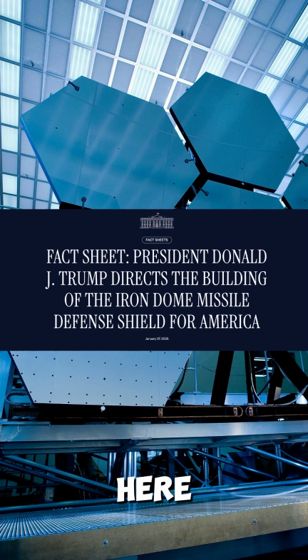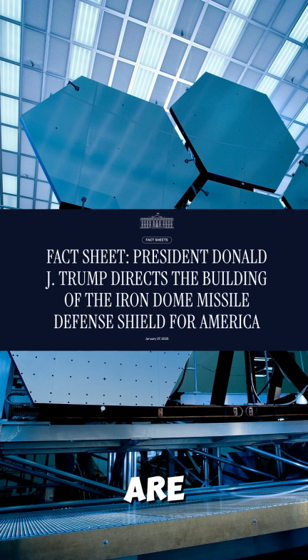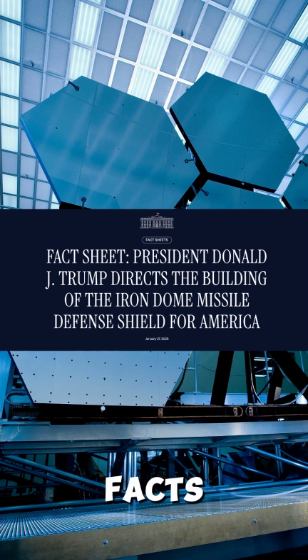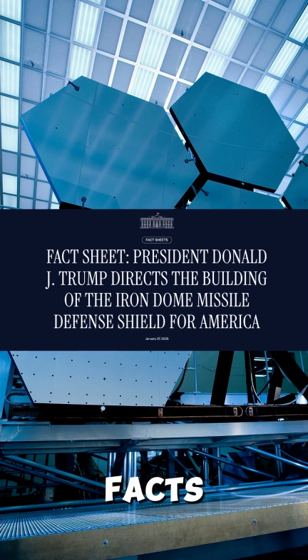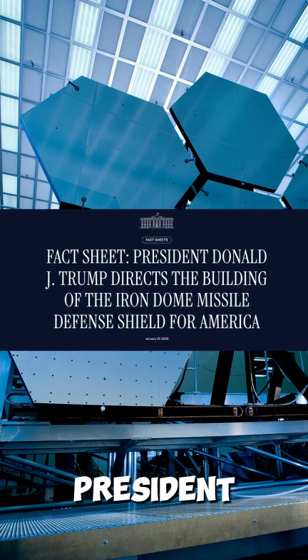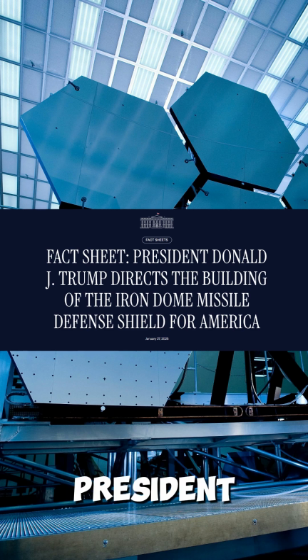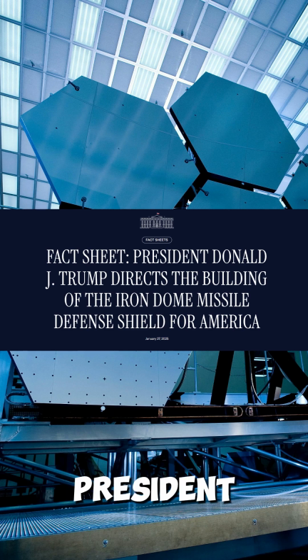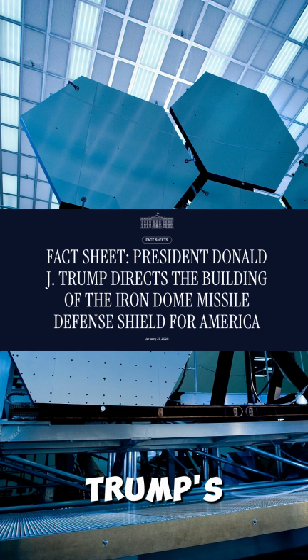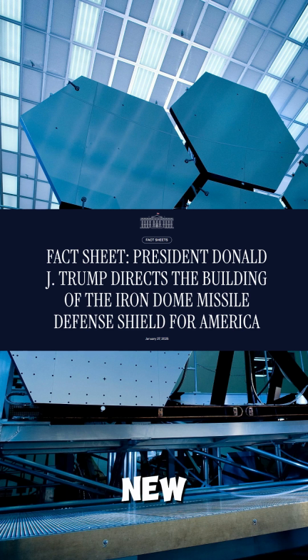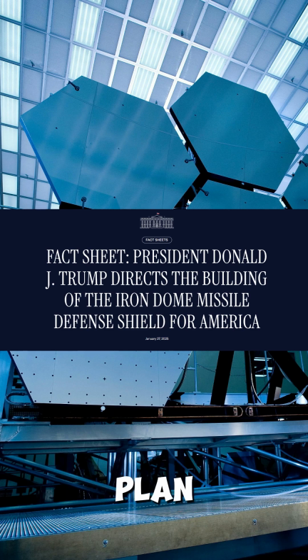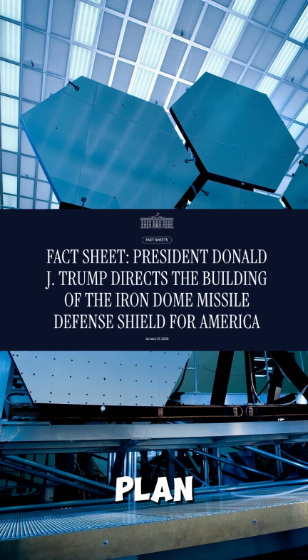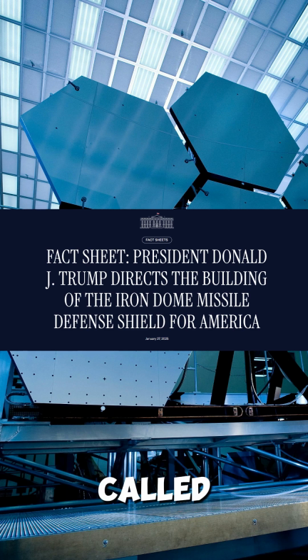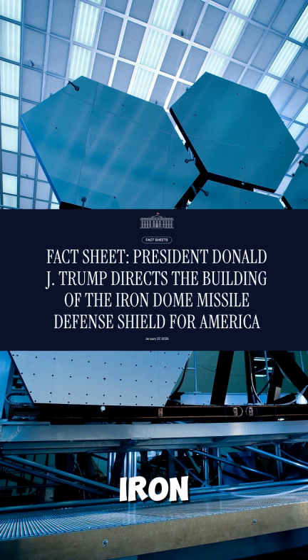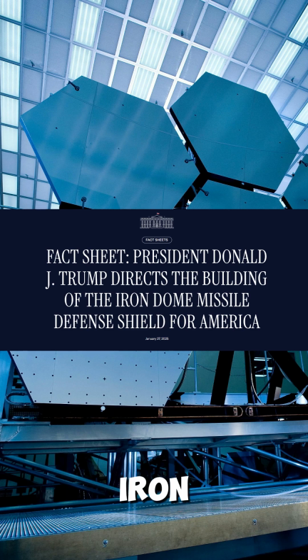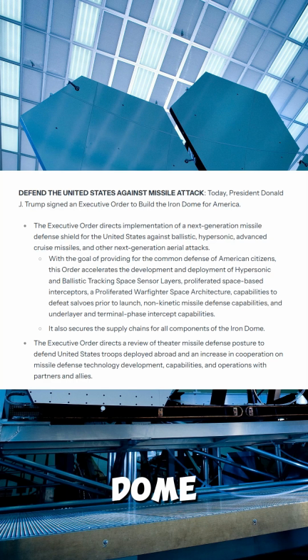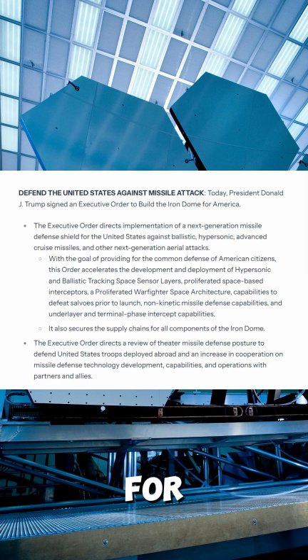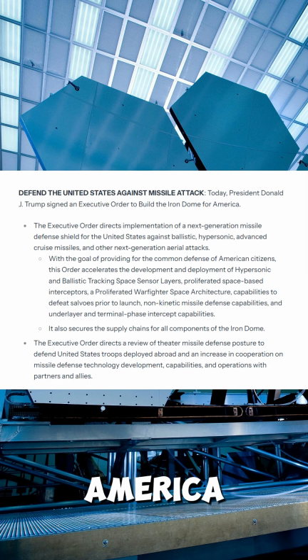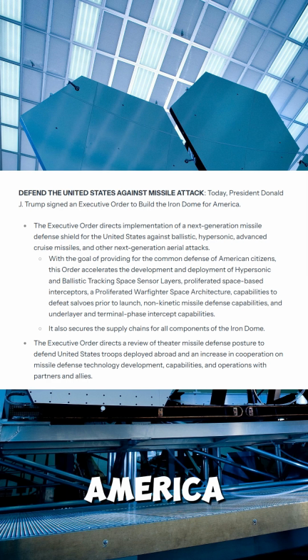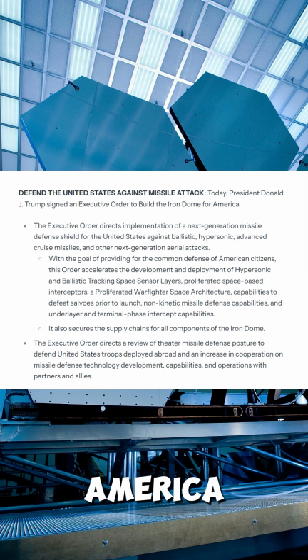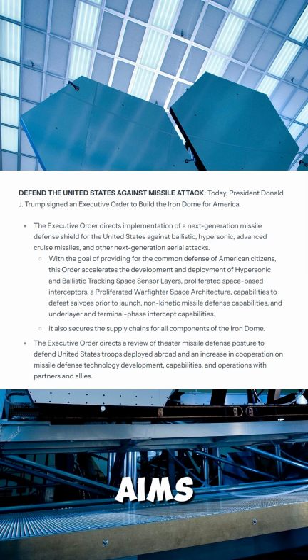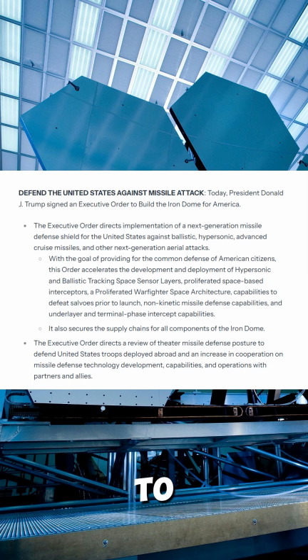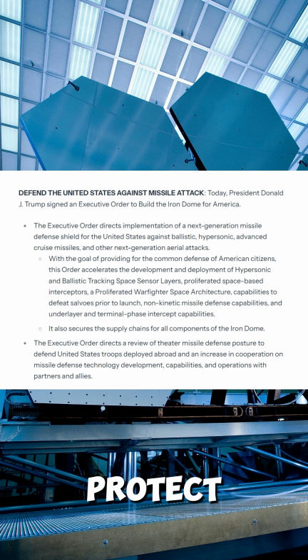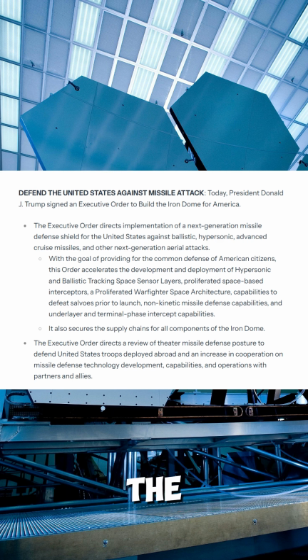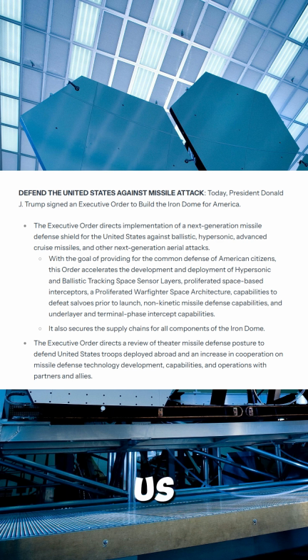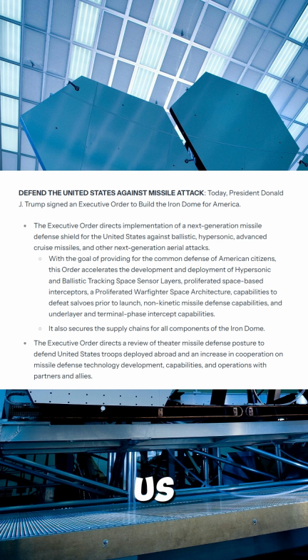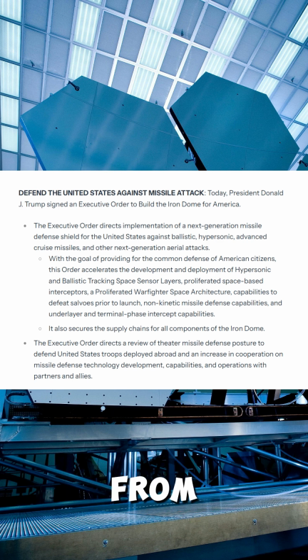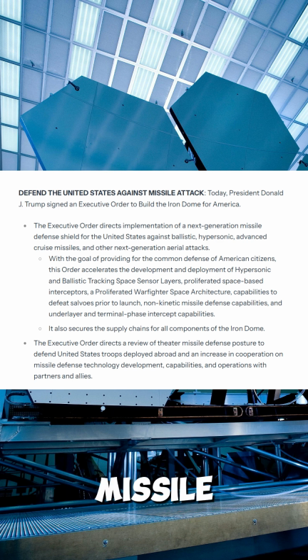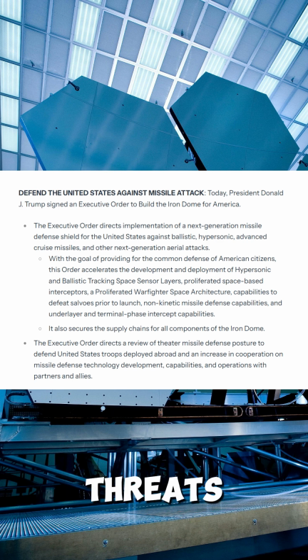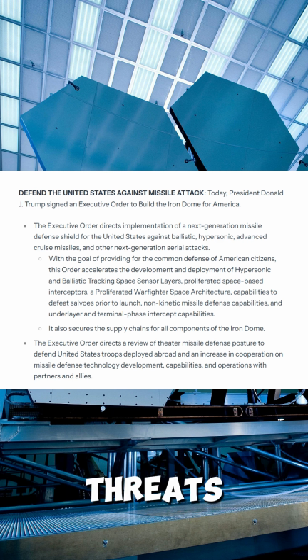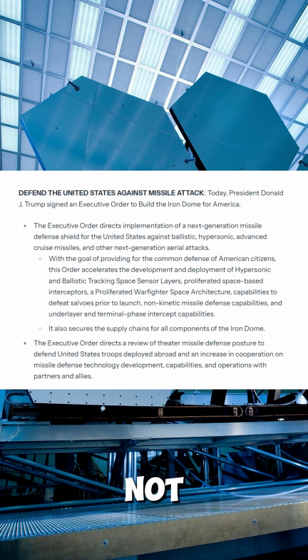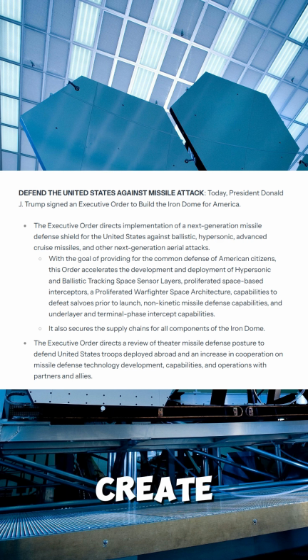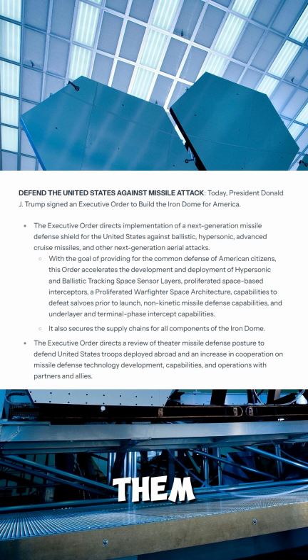Here are the facts. President Trump's new plan, called Iron Dome for America, aims to protect the U.S. from missile threats, not create them.